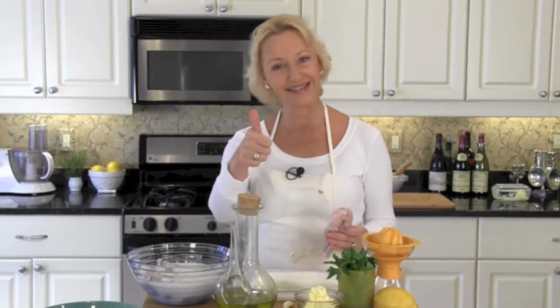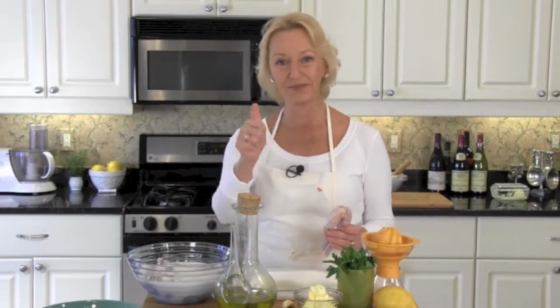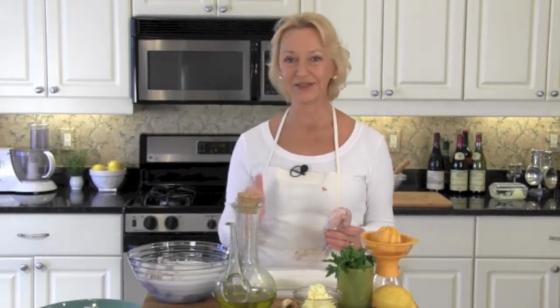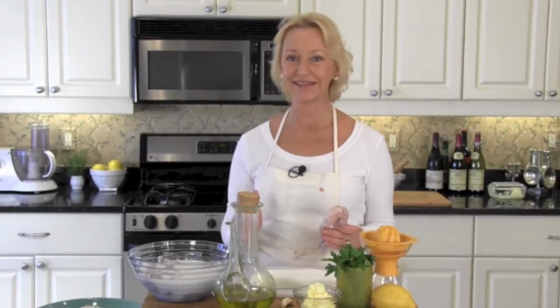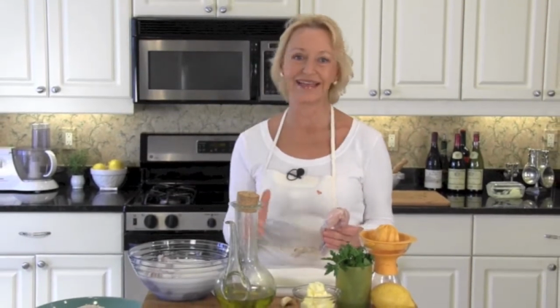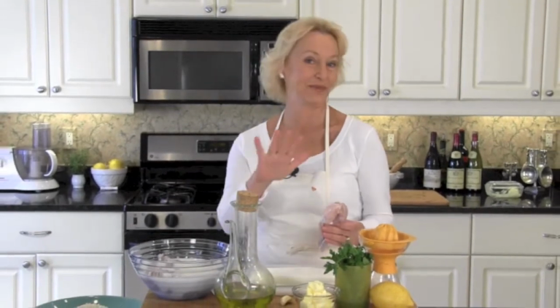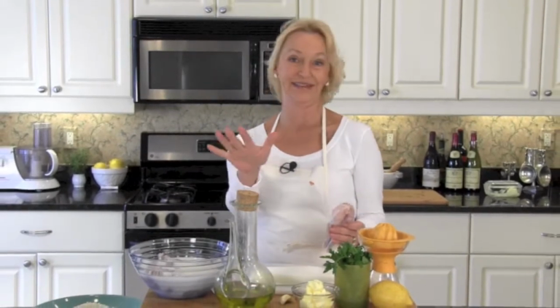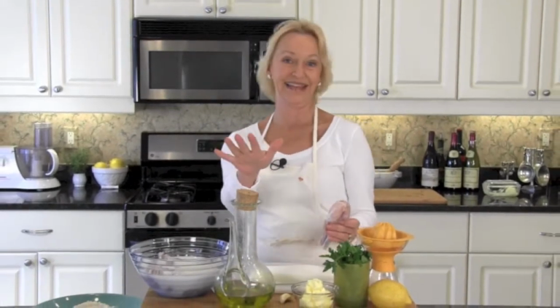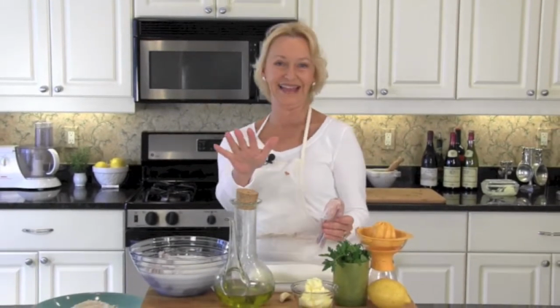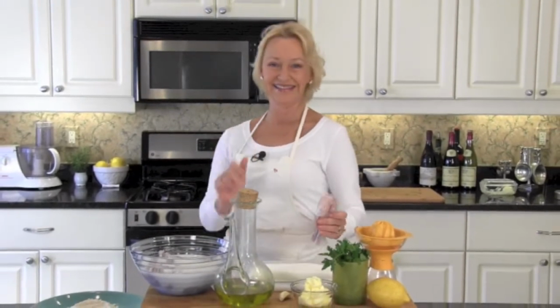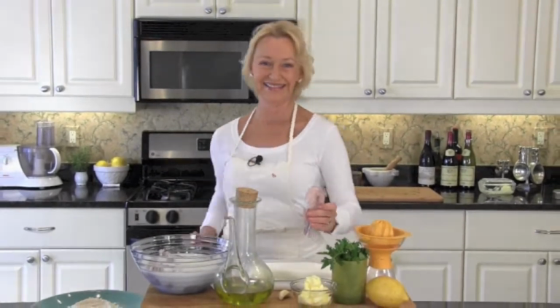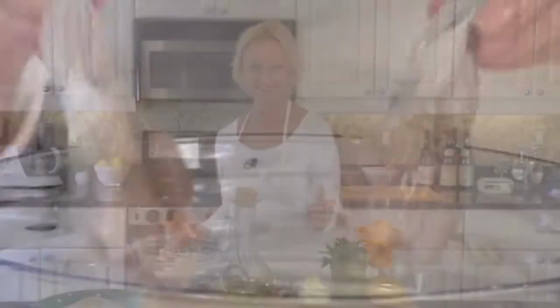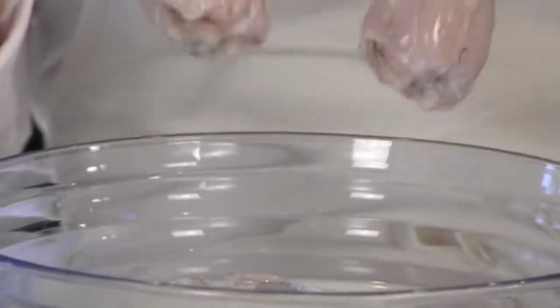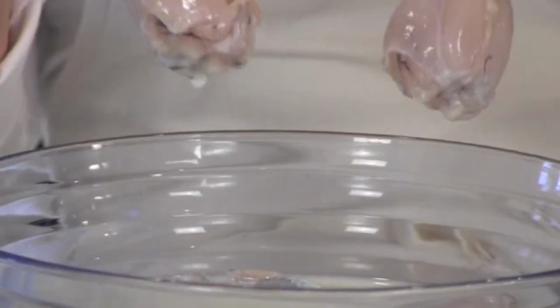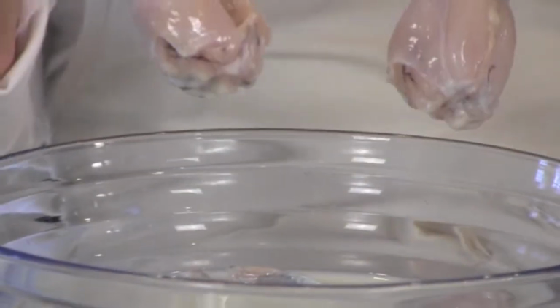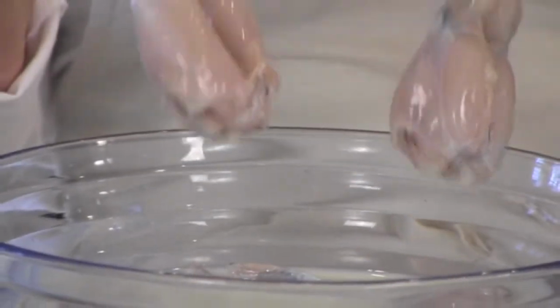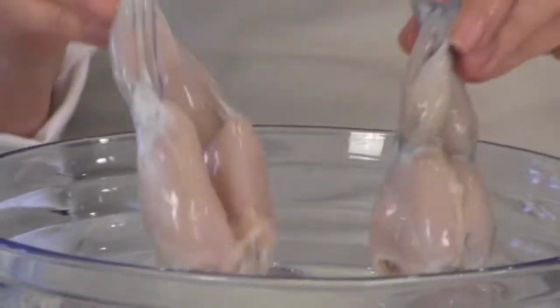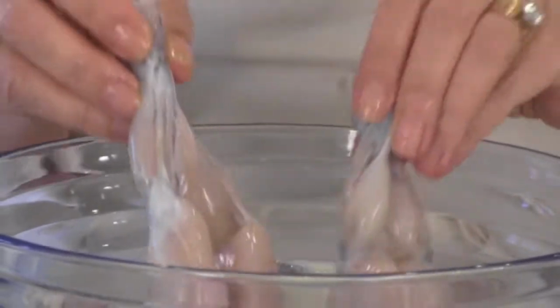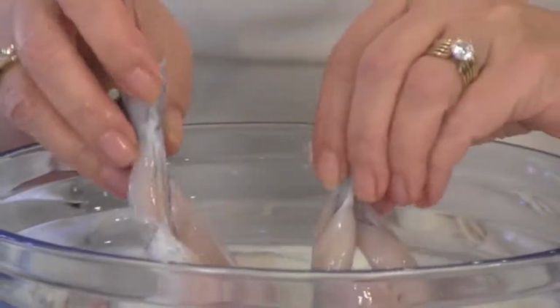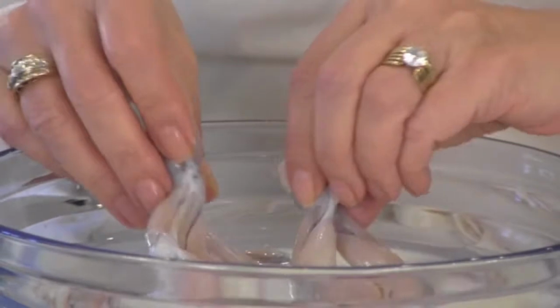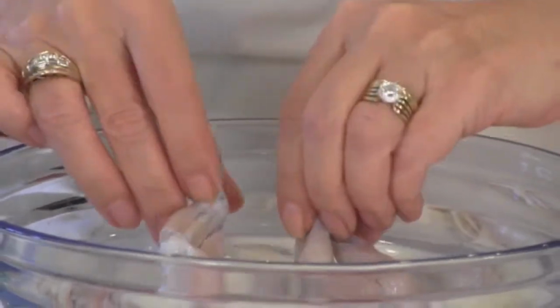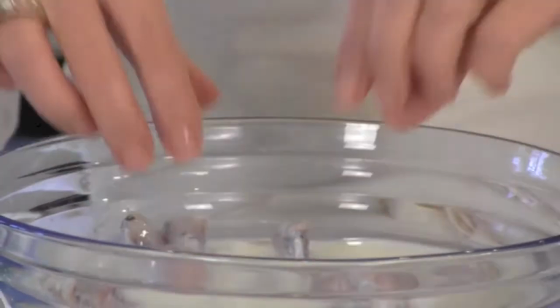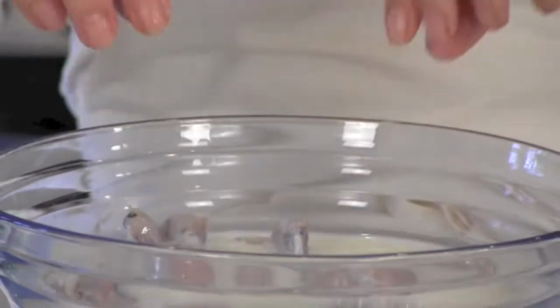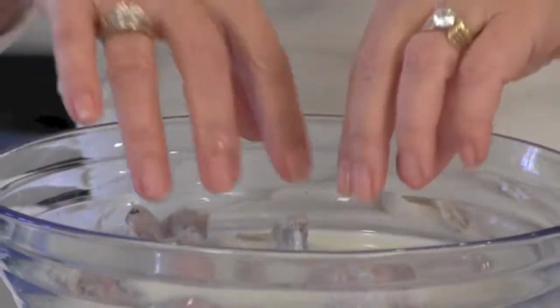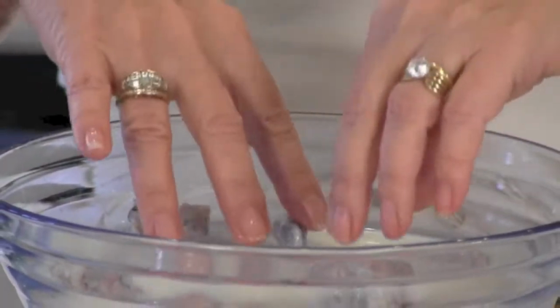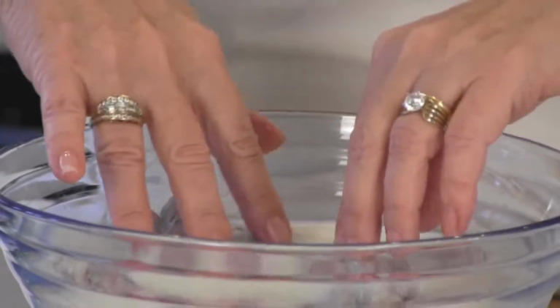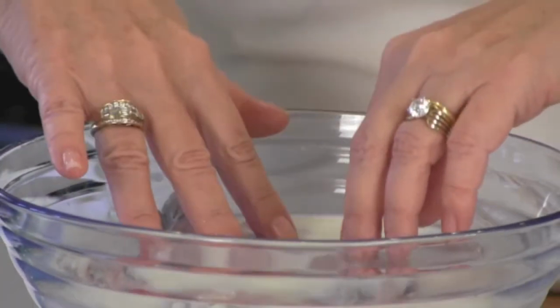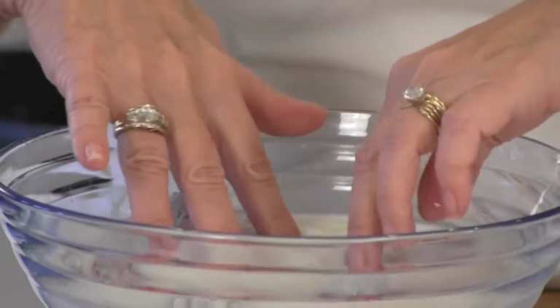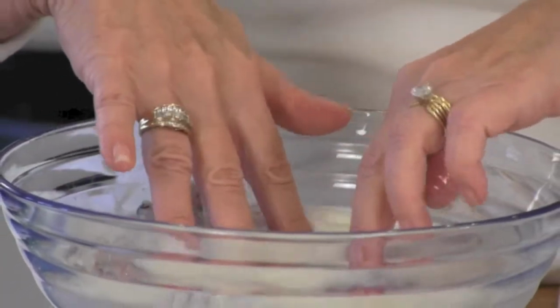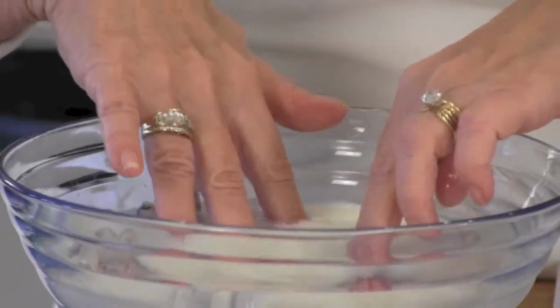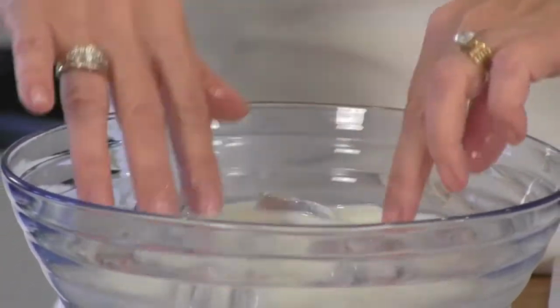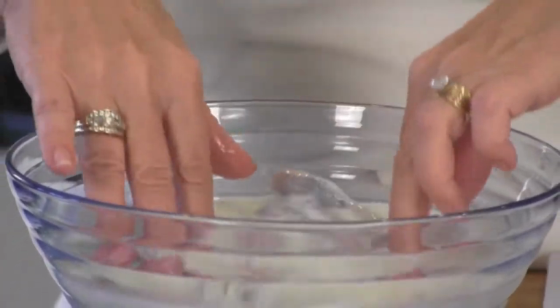Let's hop to it! Frog's legs go into a milk bath — just cold milk. About 30 minutes in the fridge will do it.